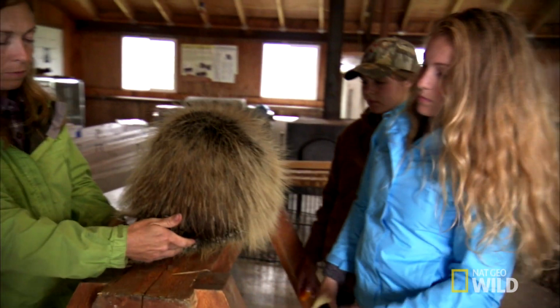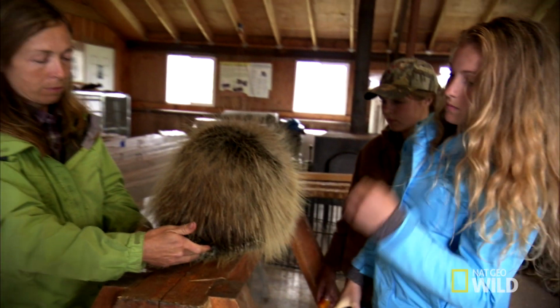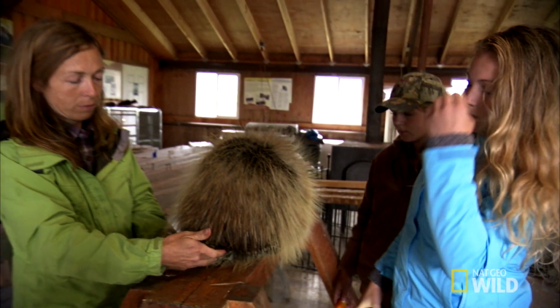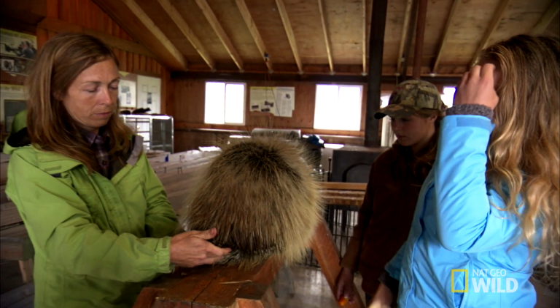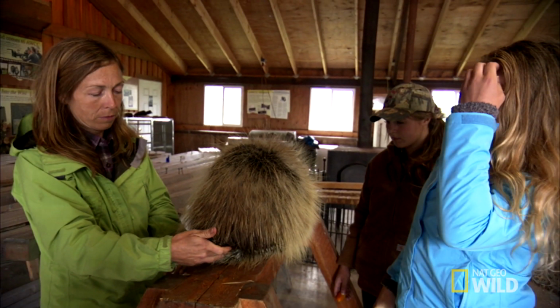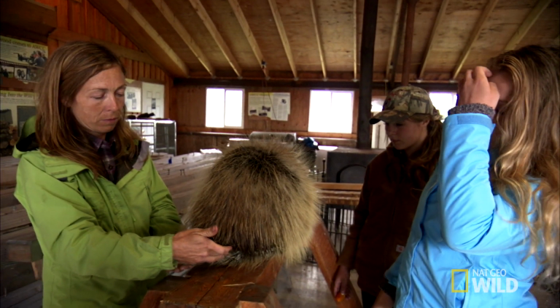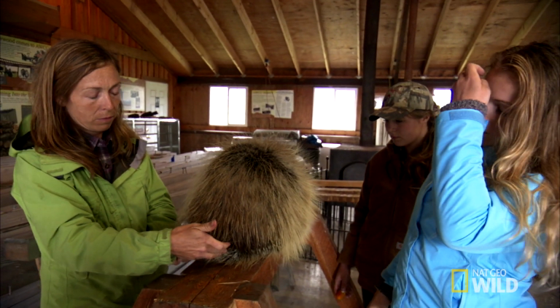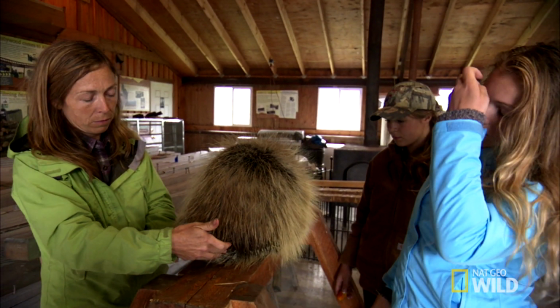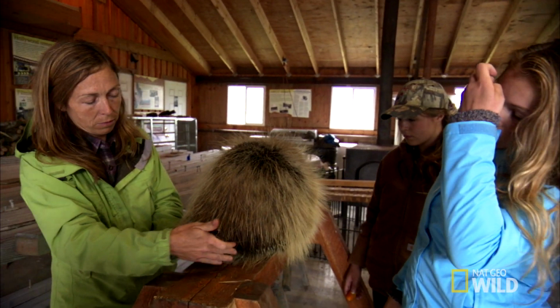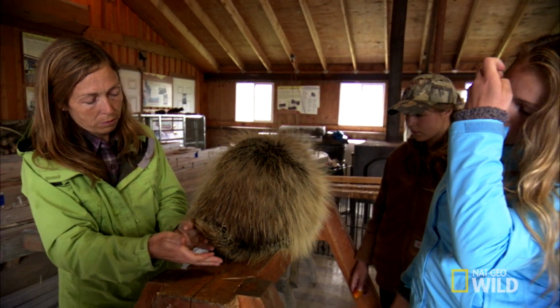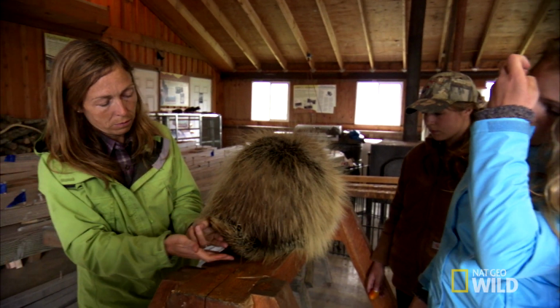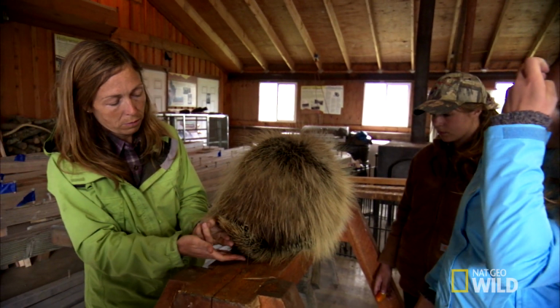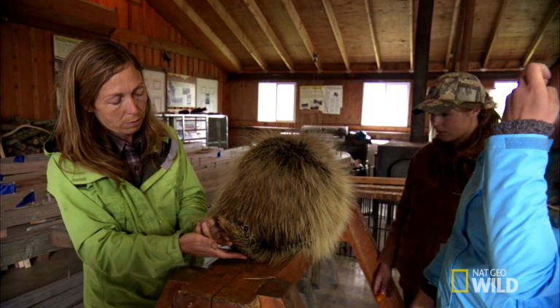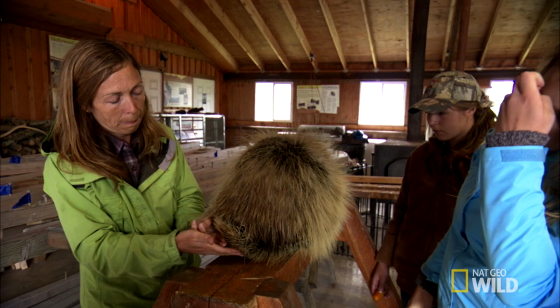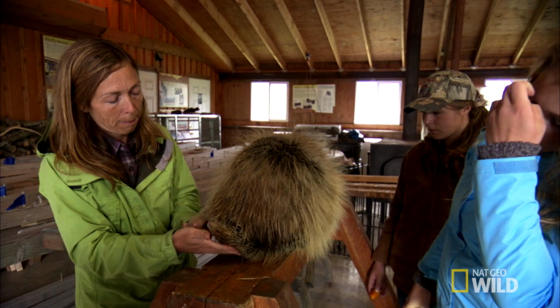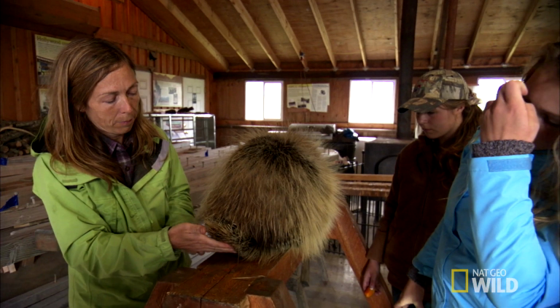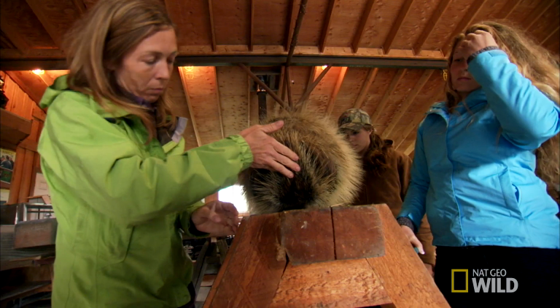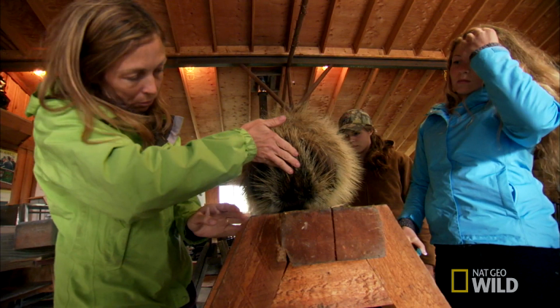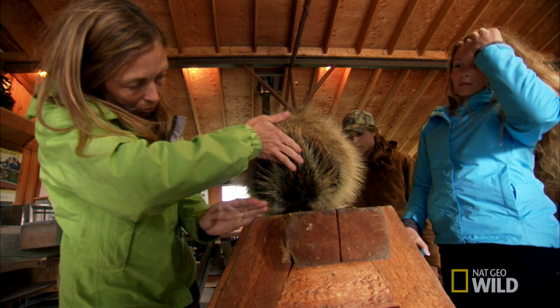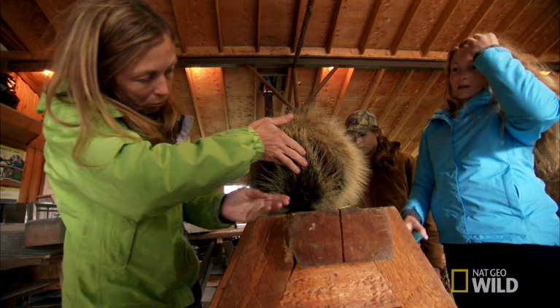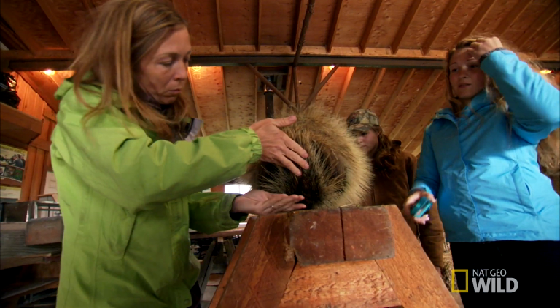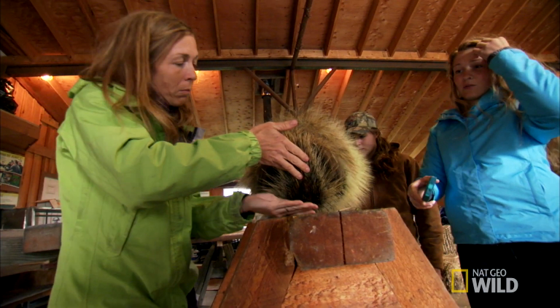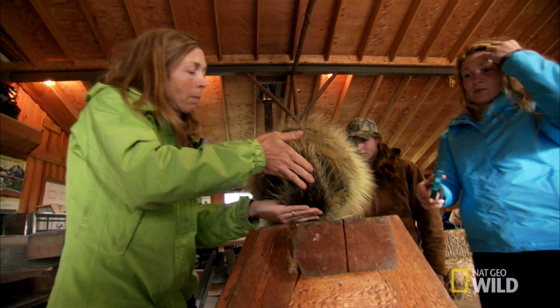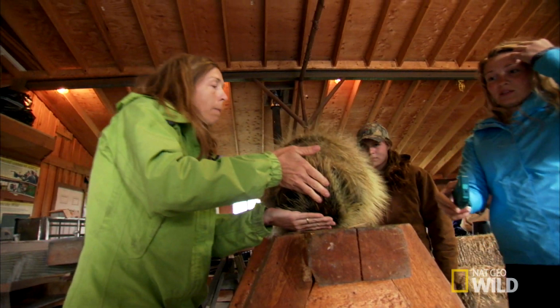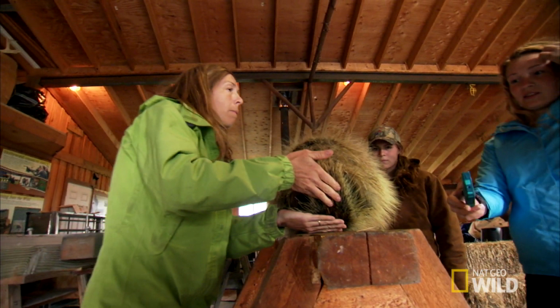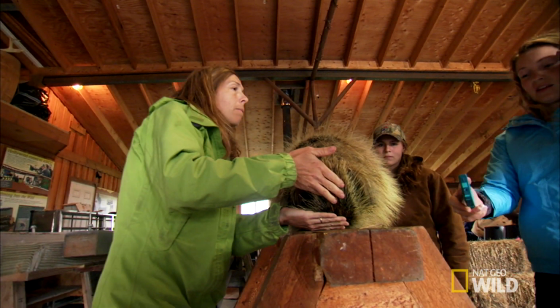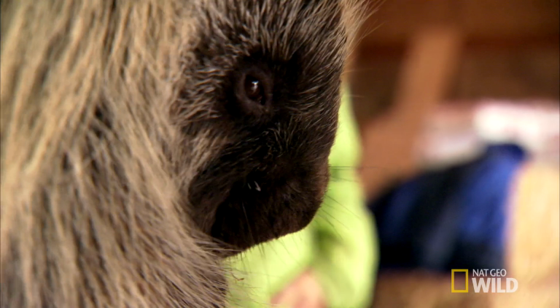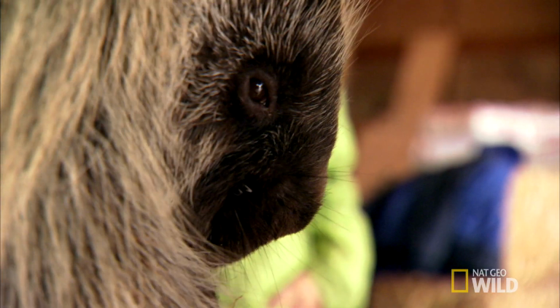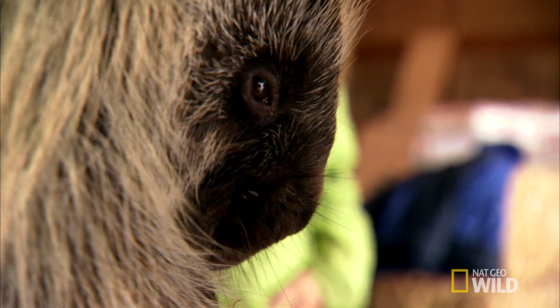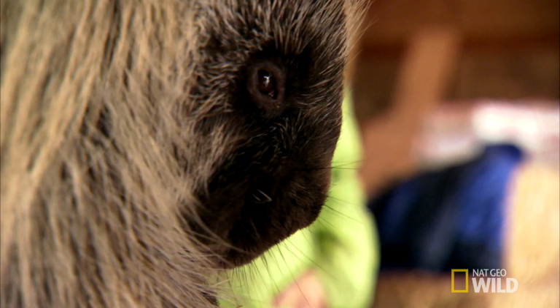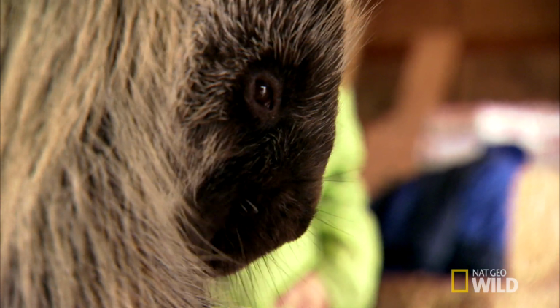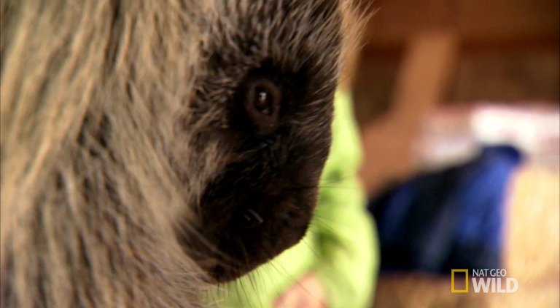The tail is one of the most dangerous parts of a porcupine, sporting up to 150 quills per square inch.